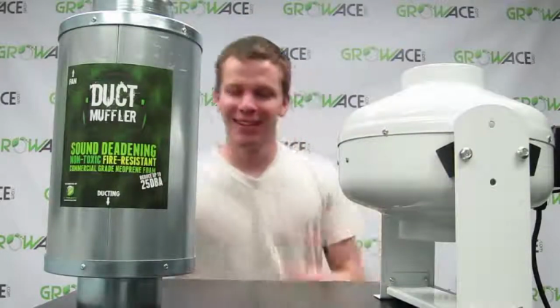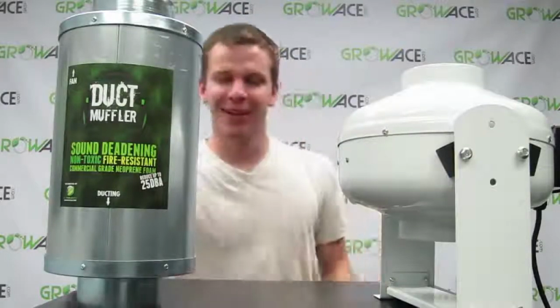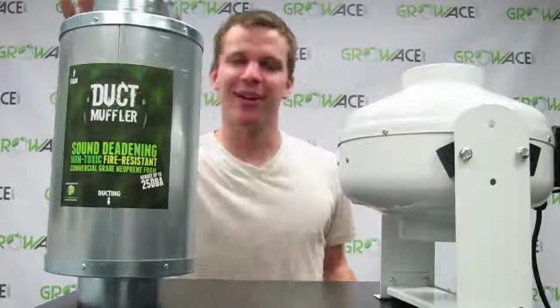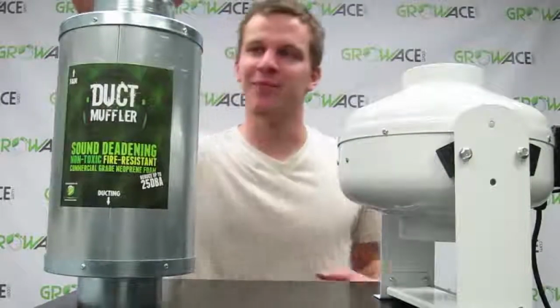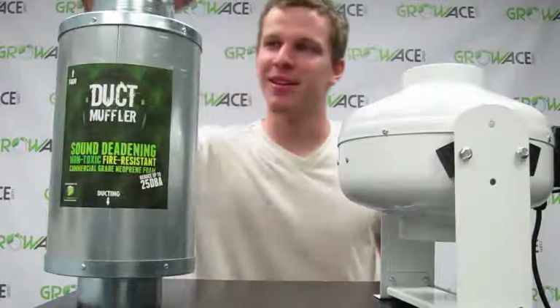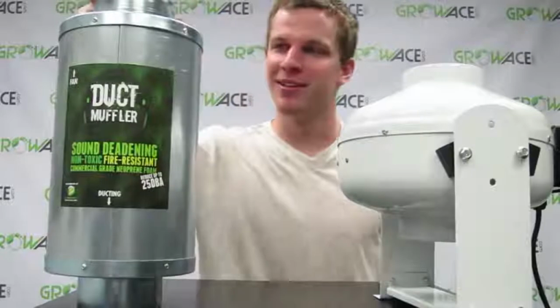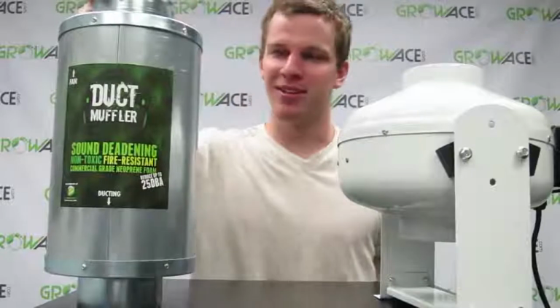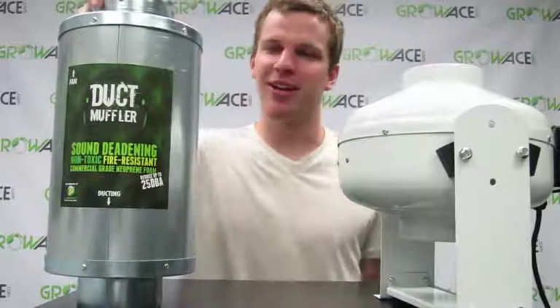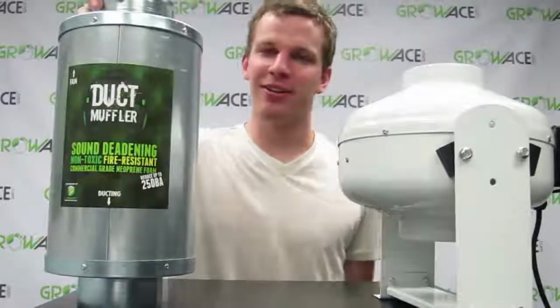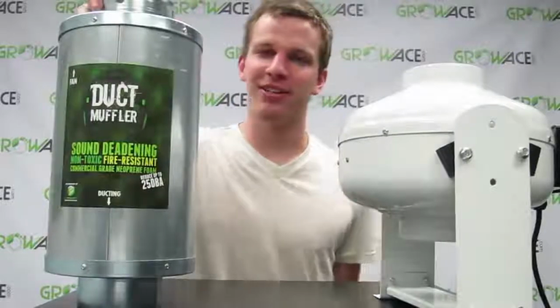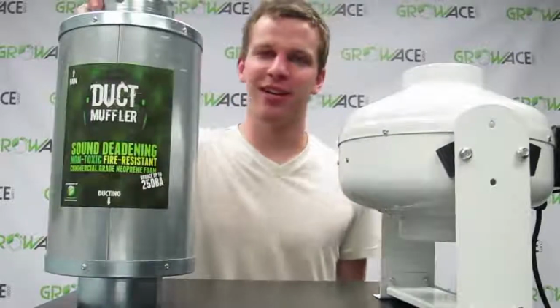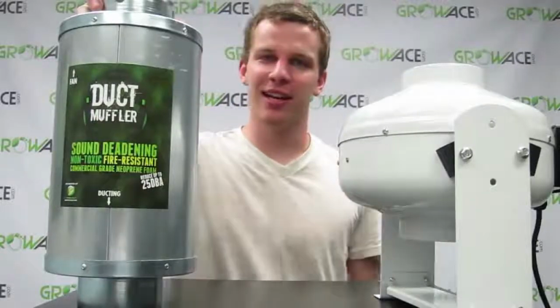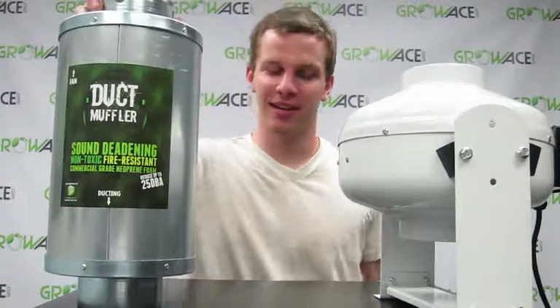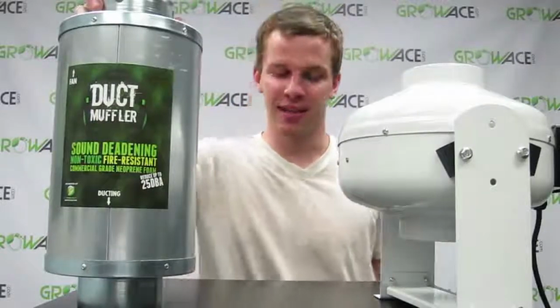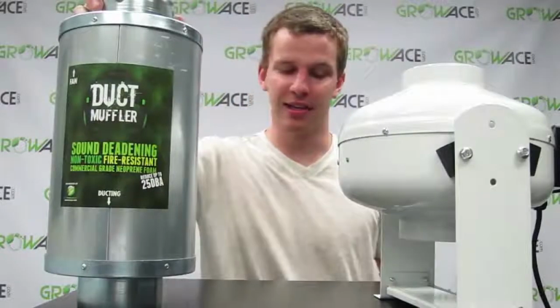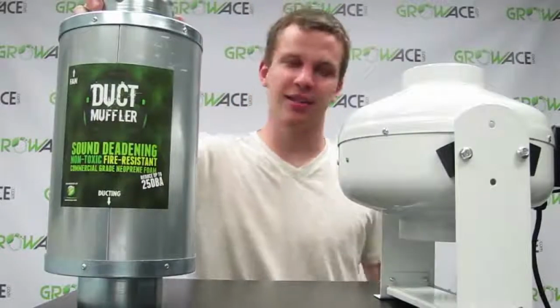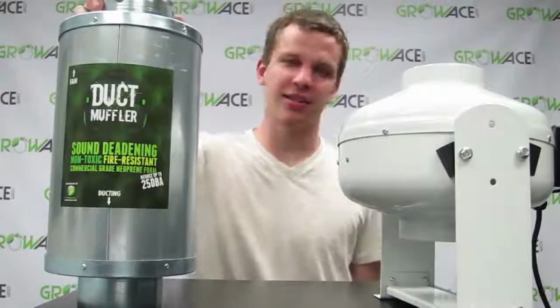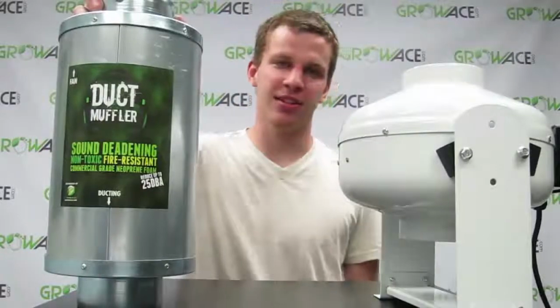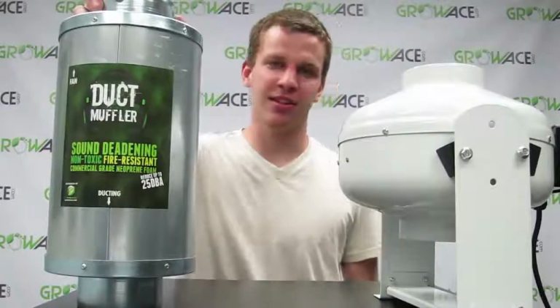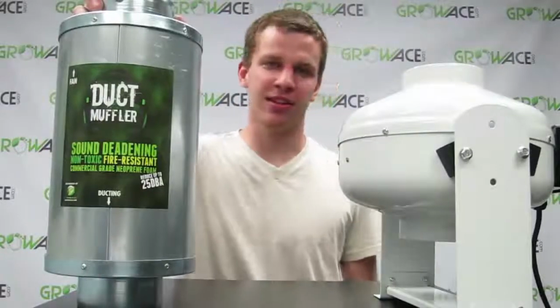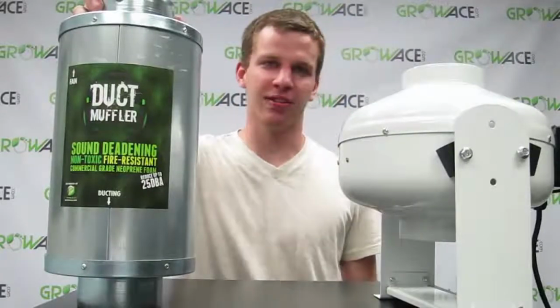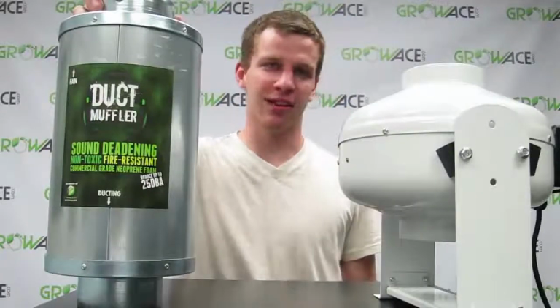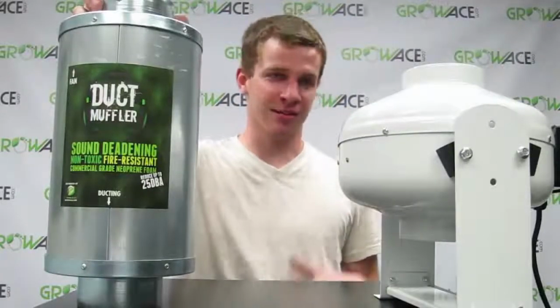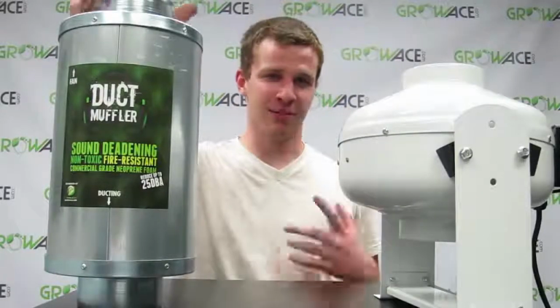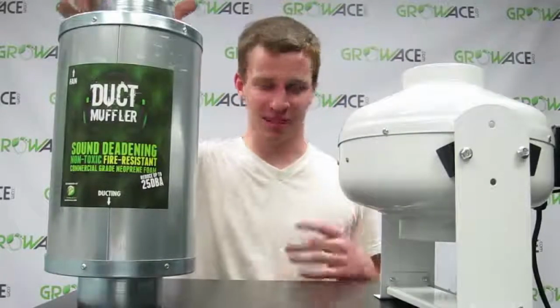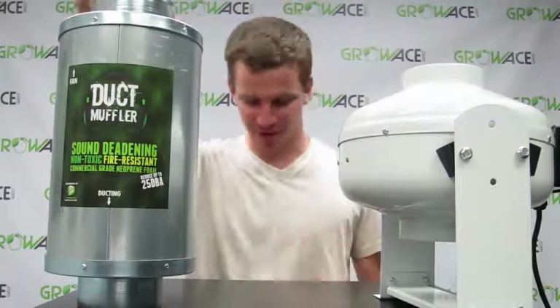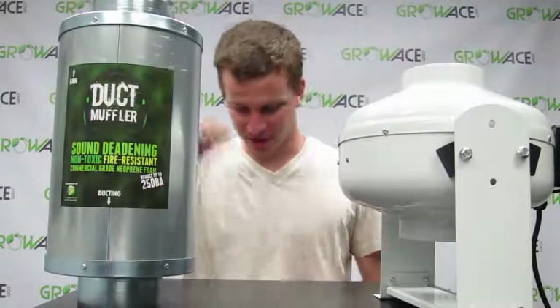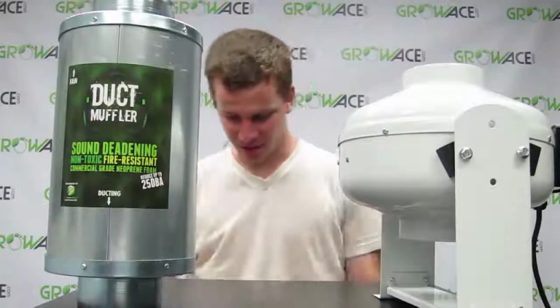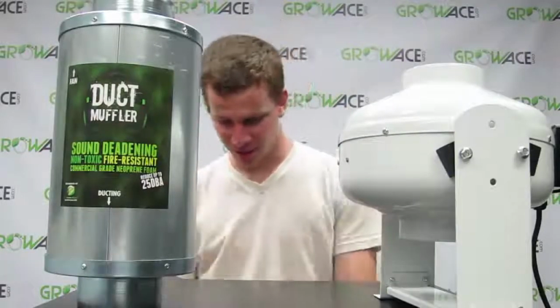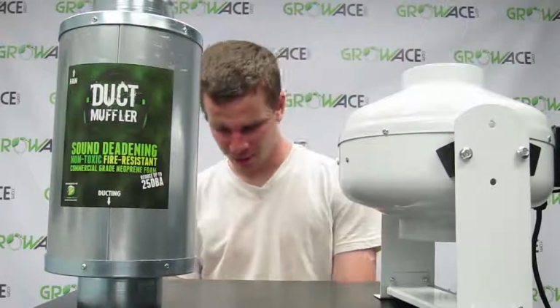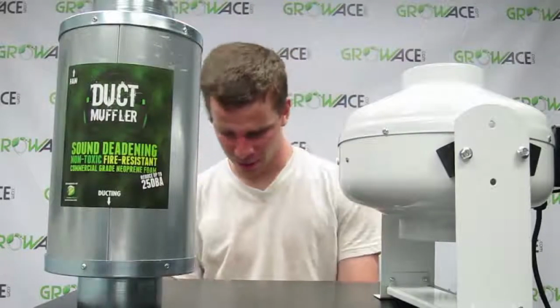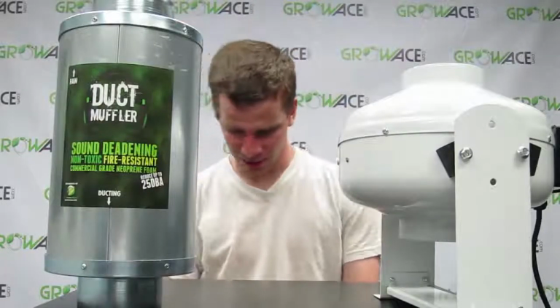Alright, so now let's go ahead and get these on the fan. Let's get the fan started real quick.